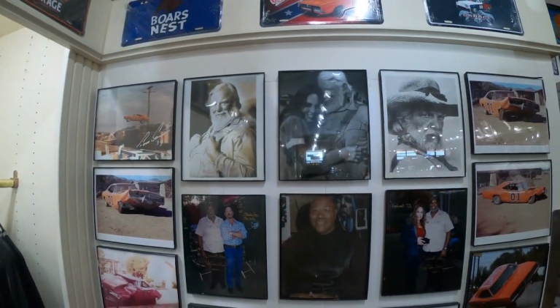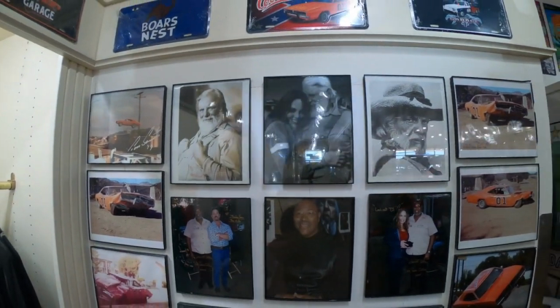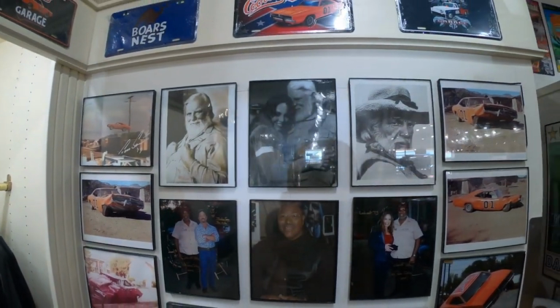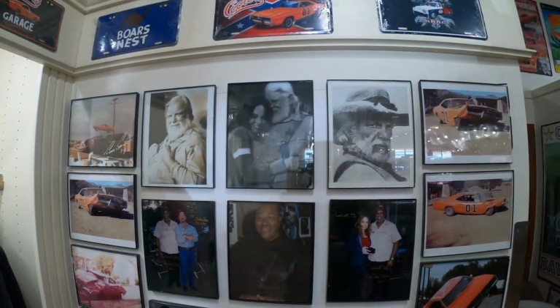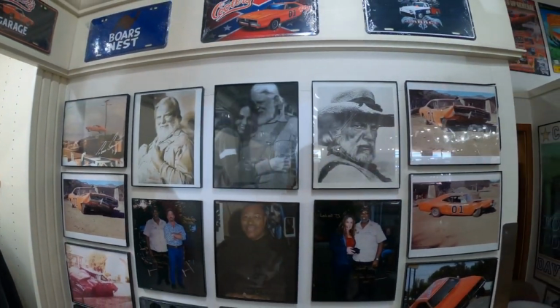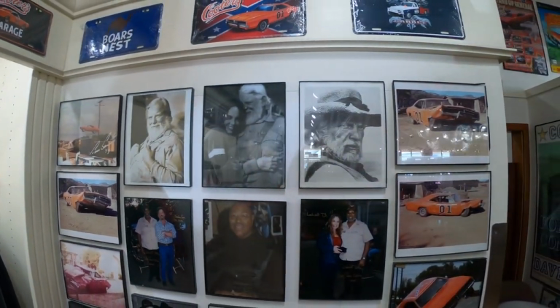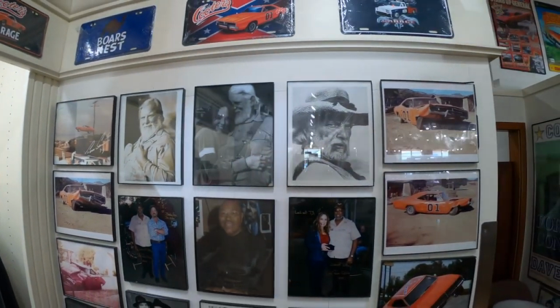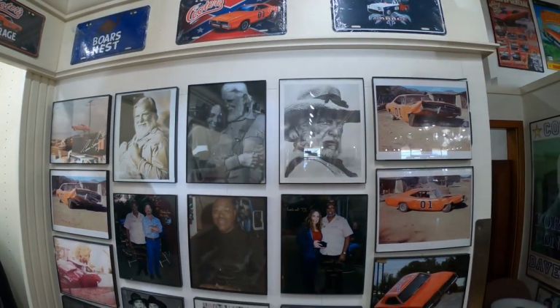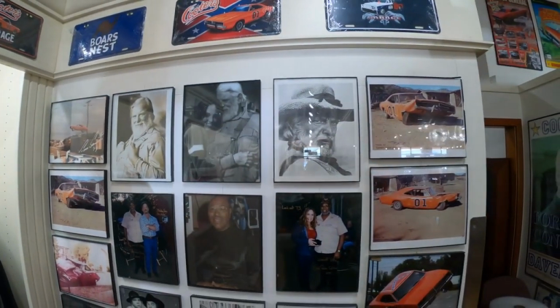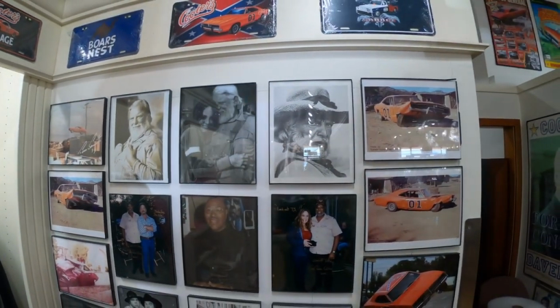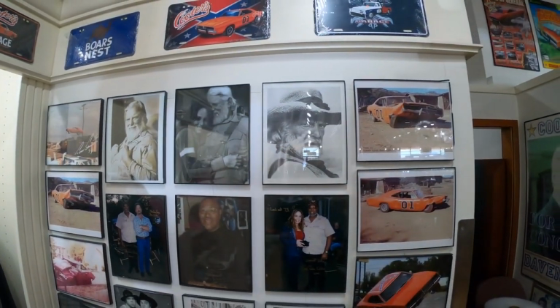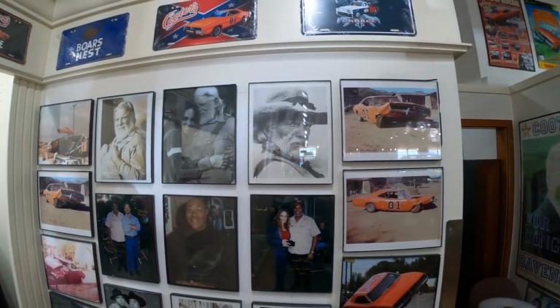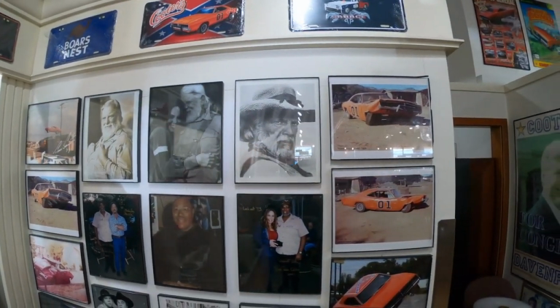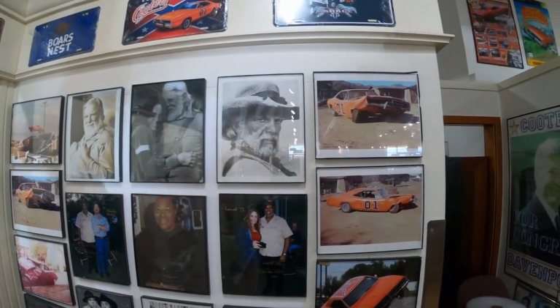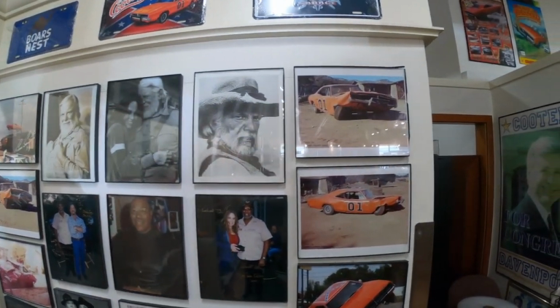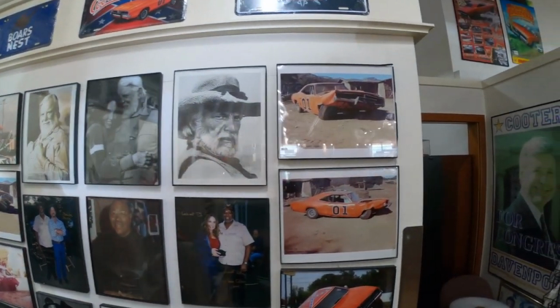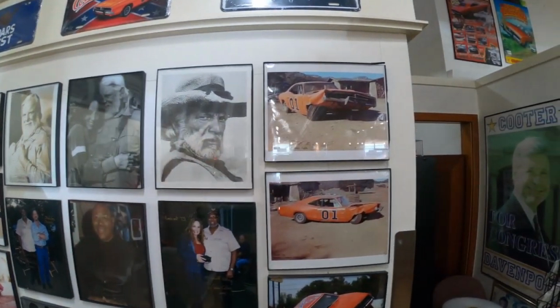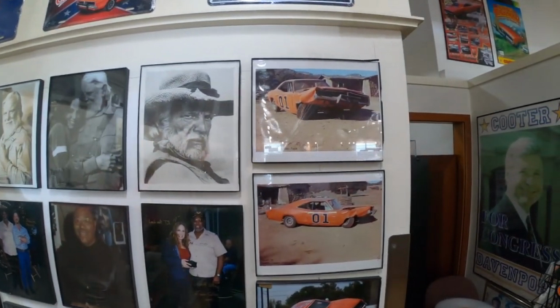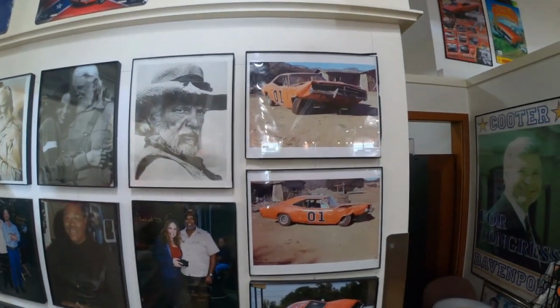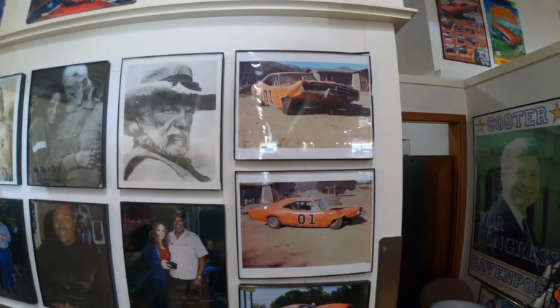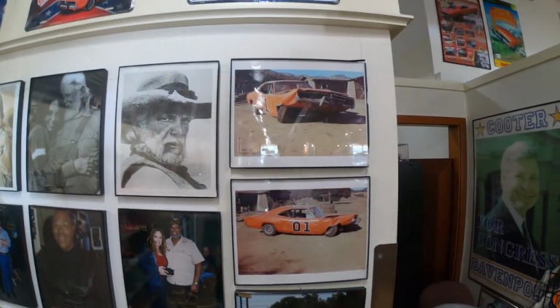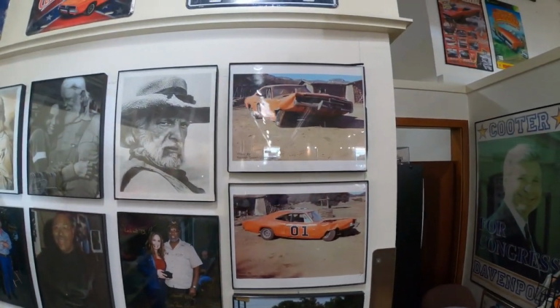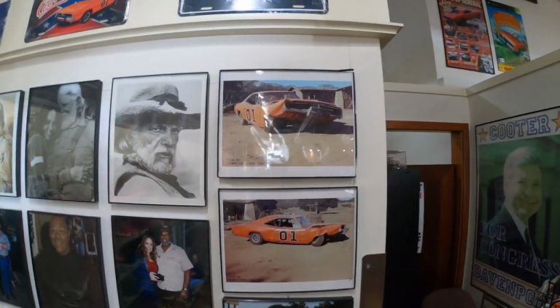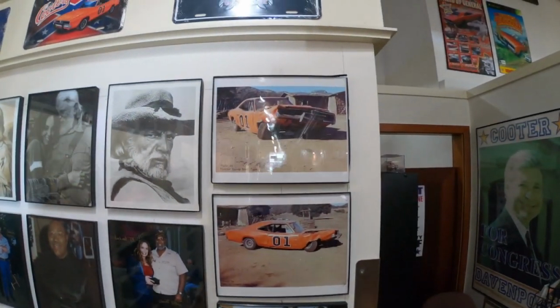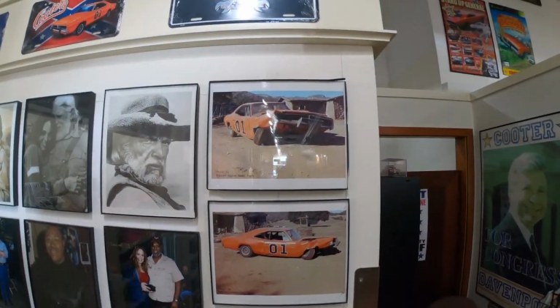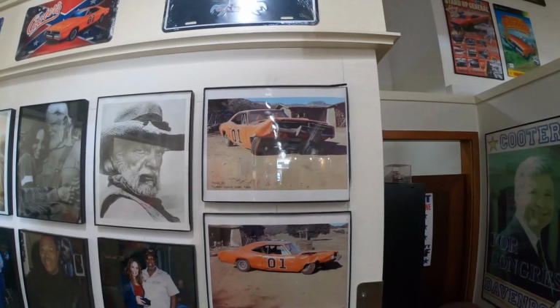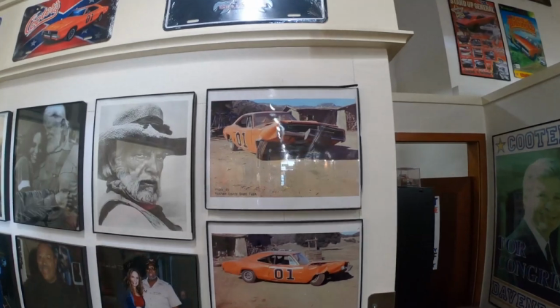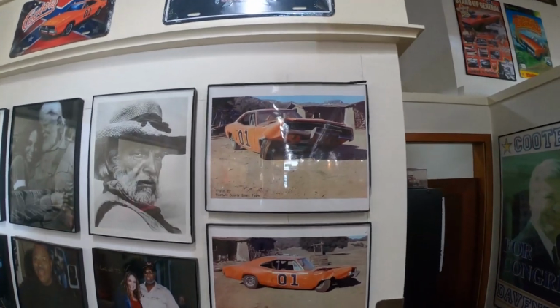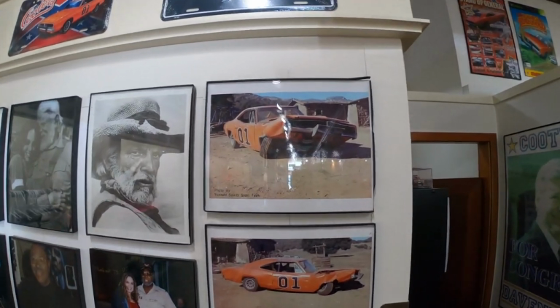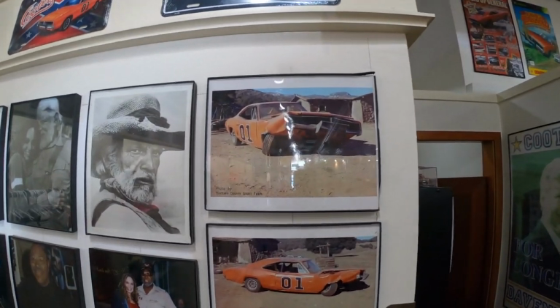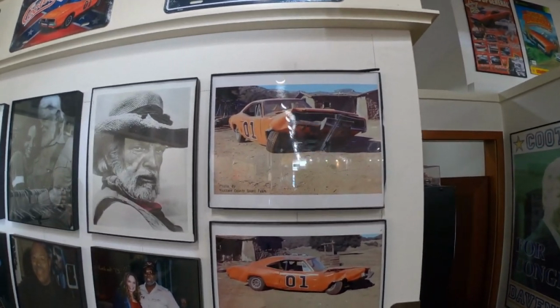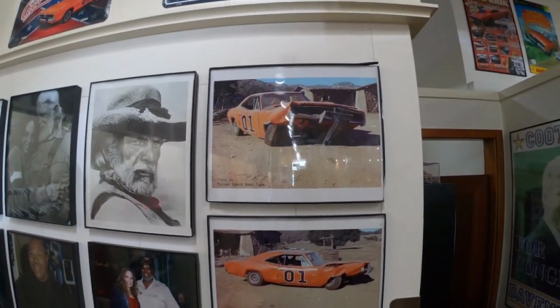Here are some old photographs. You can see some of the cars they demolished during the filming.